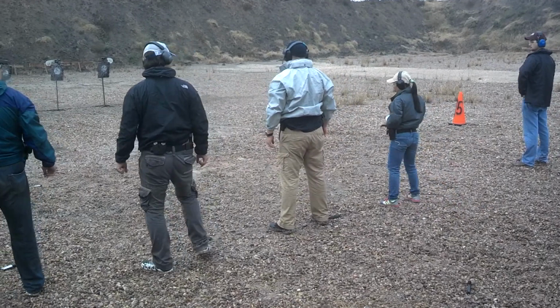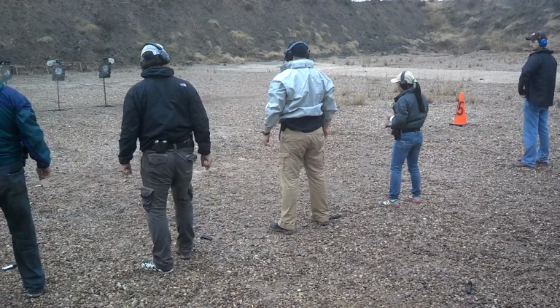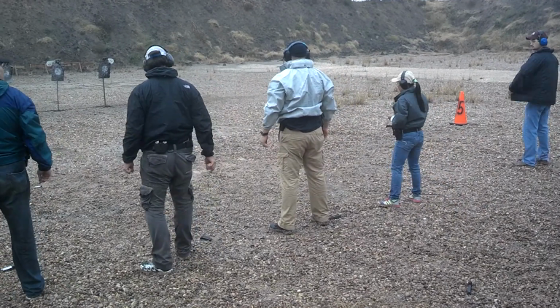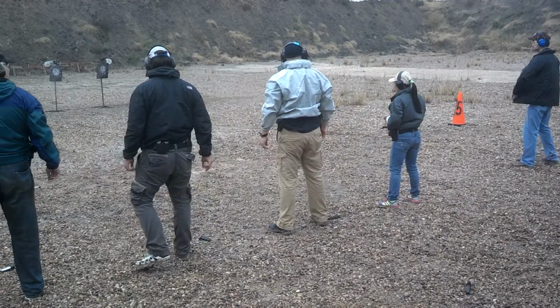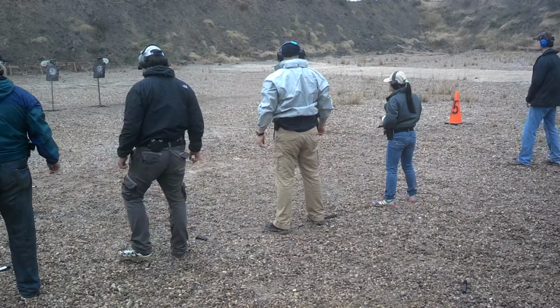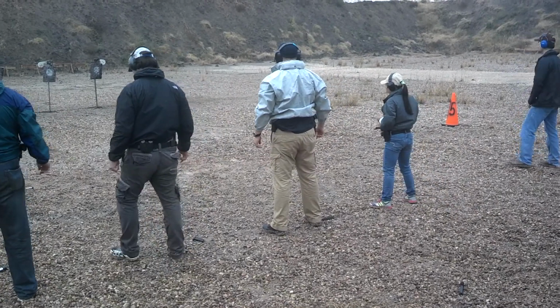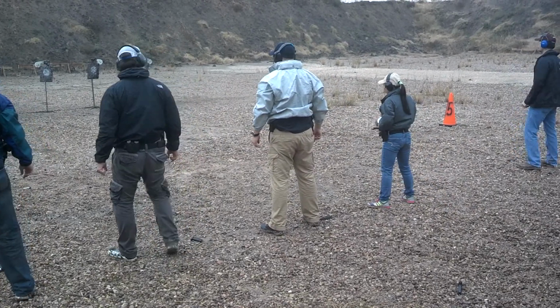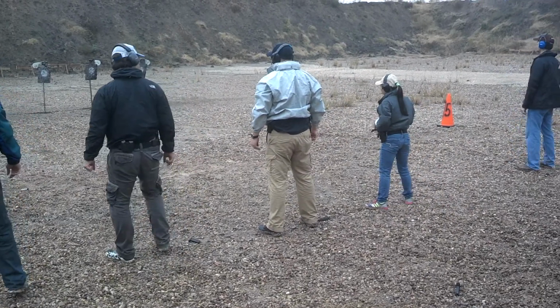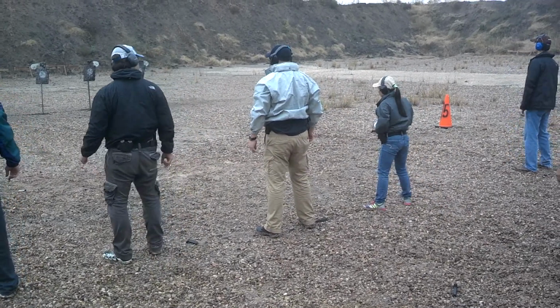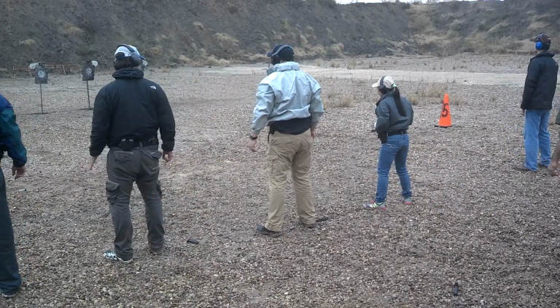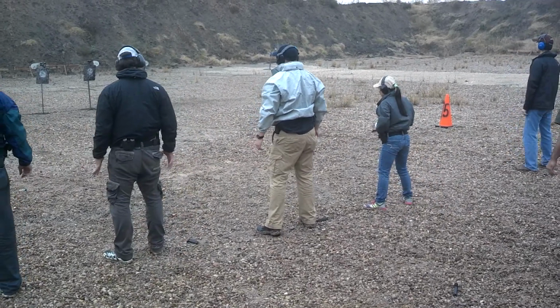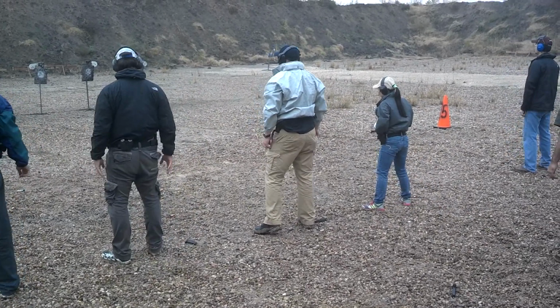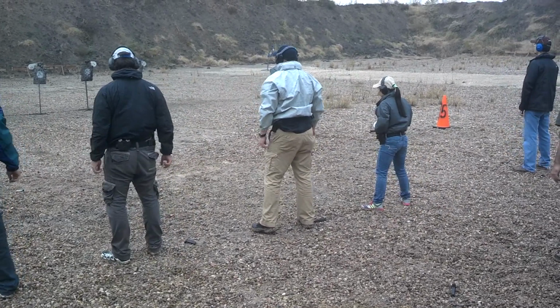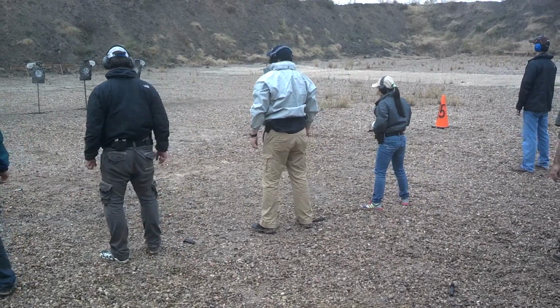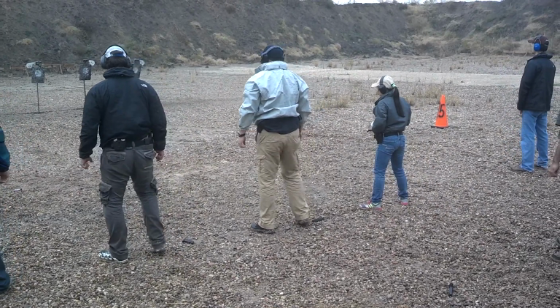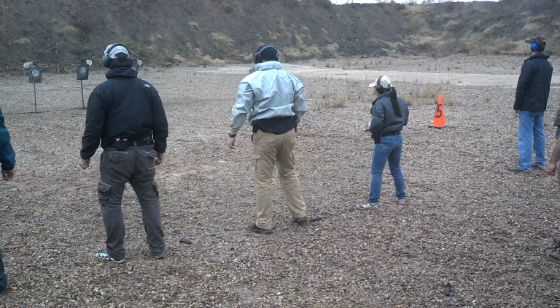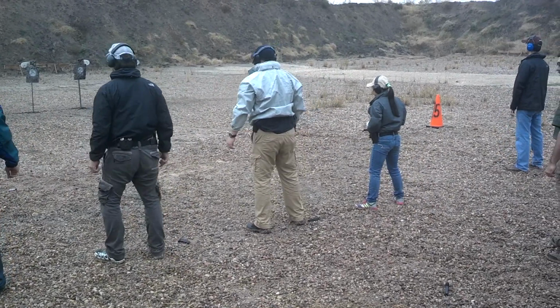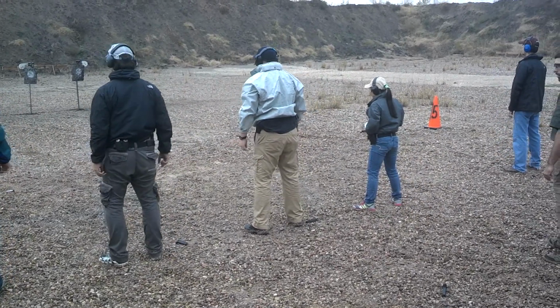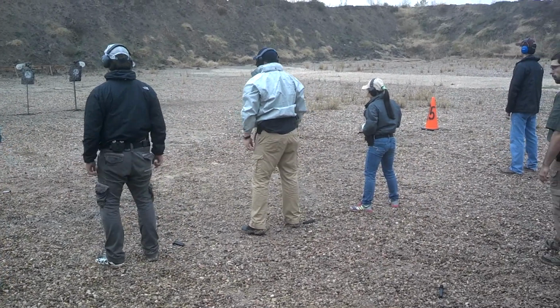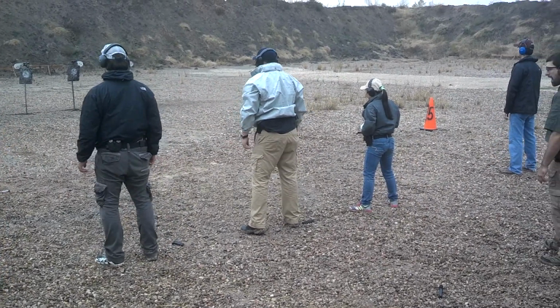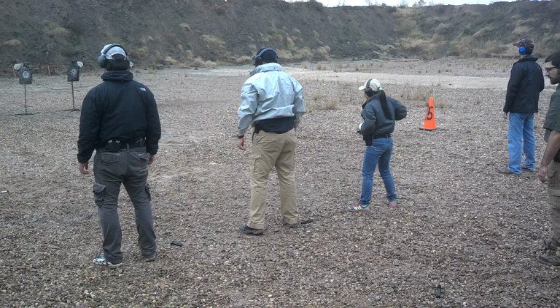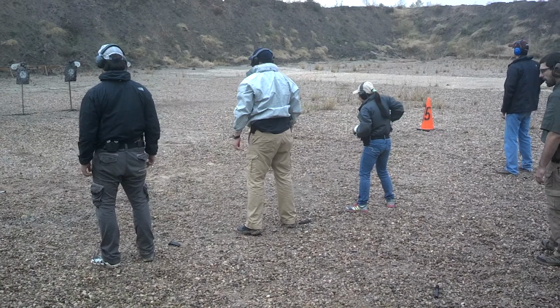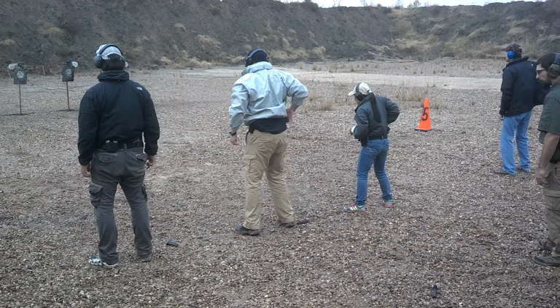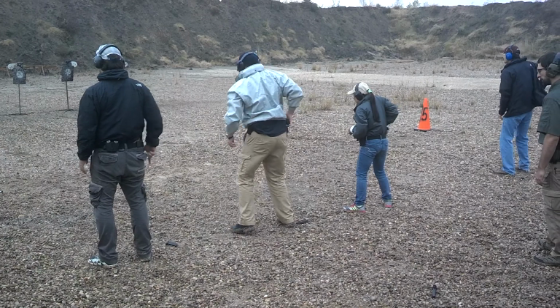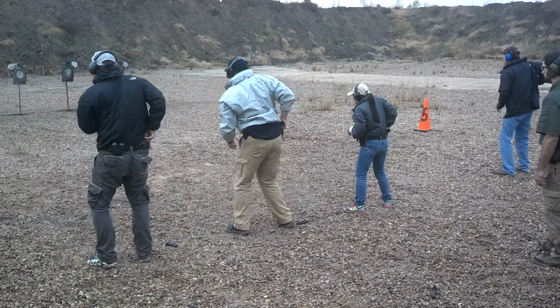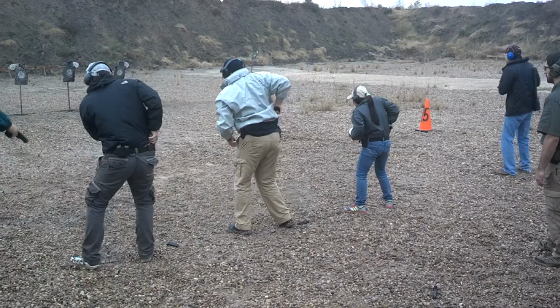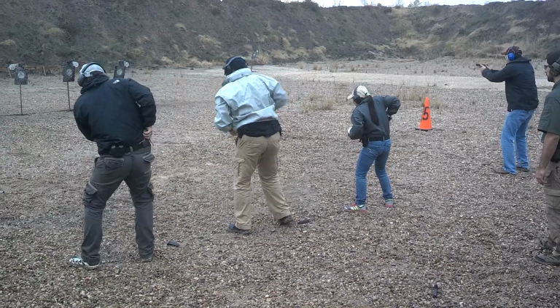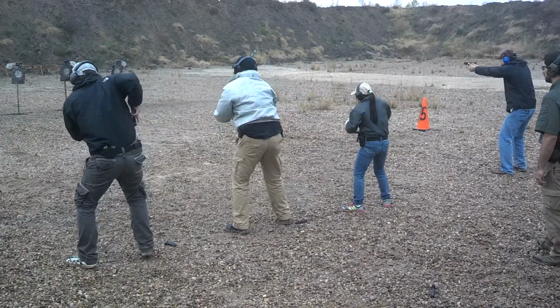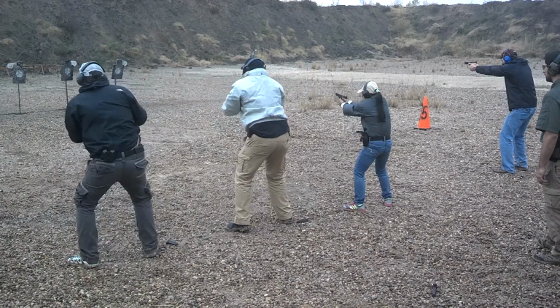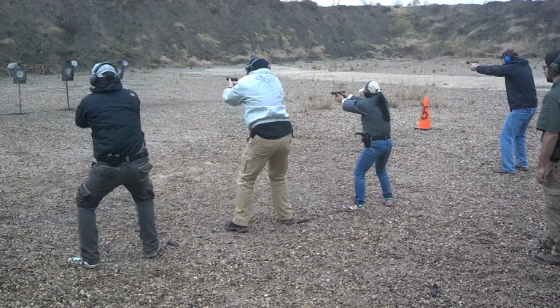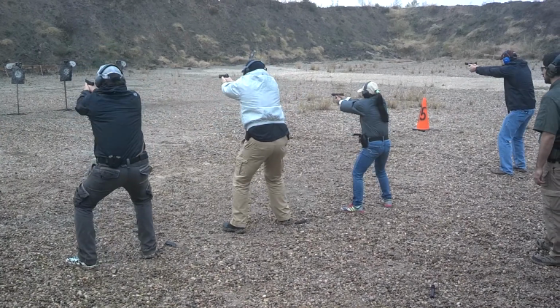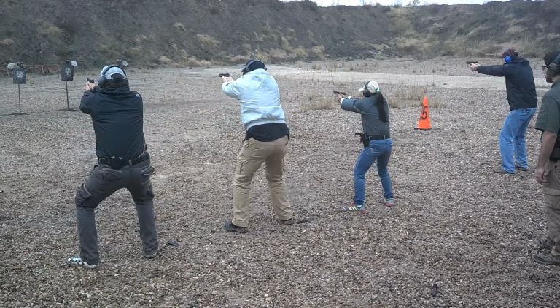Here you go! Shooter's ready! One, two! Oh my god! One, two!